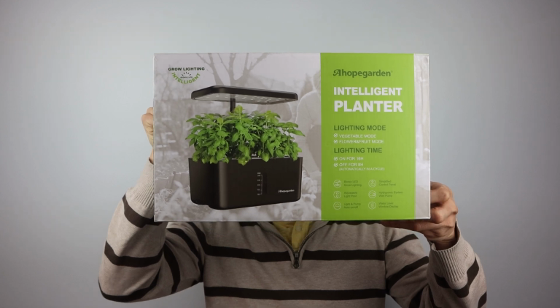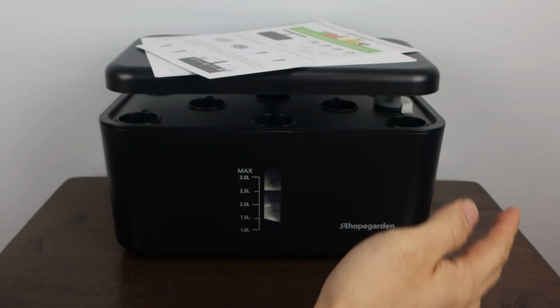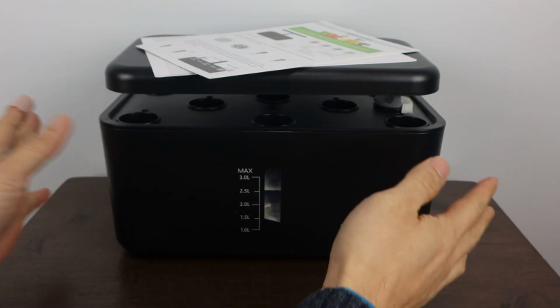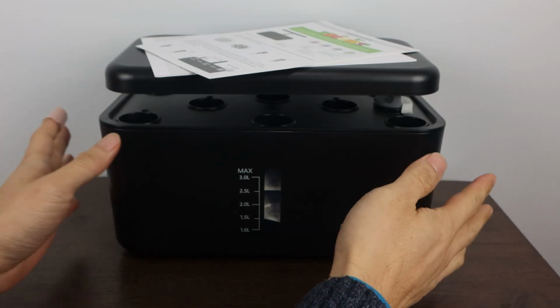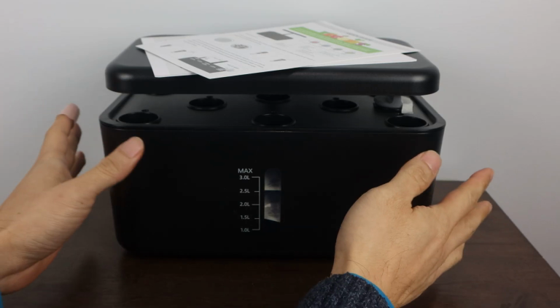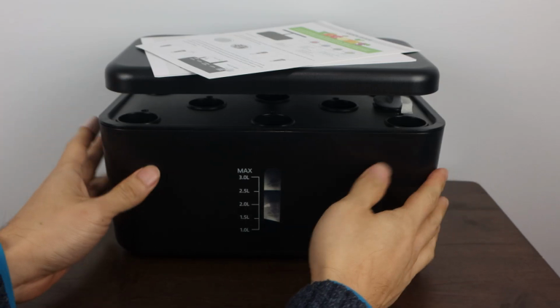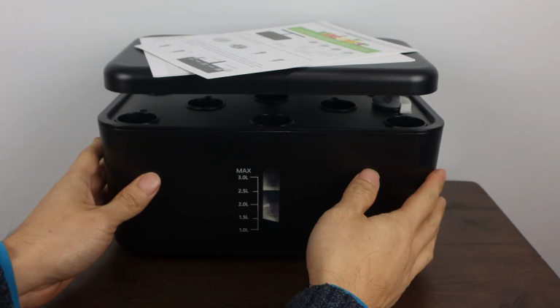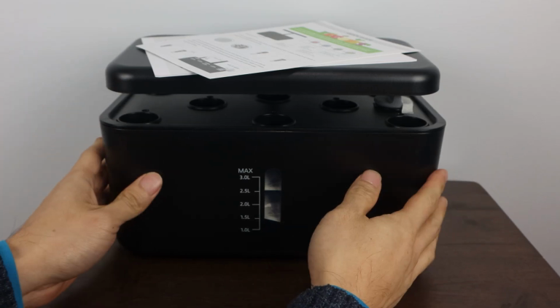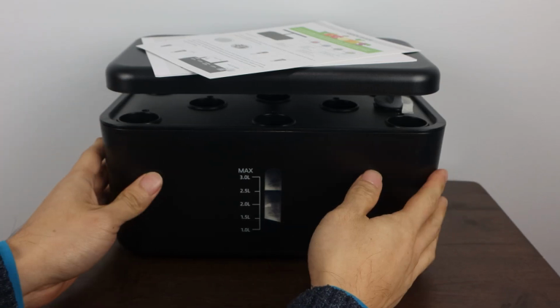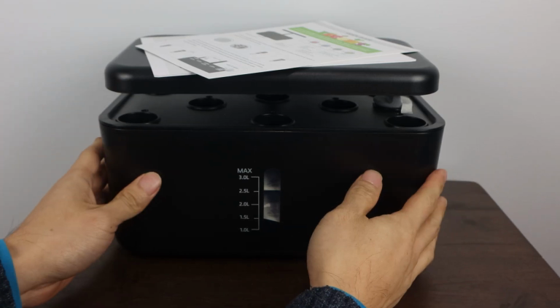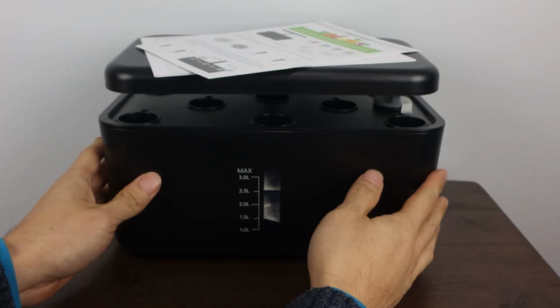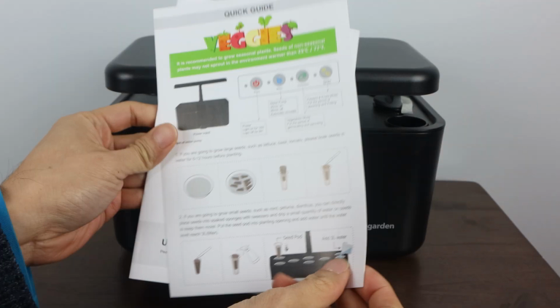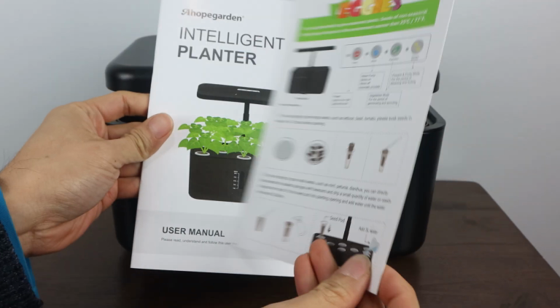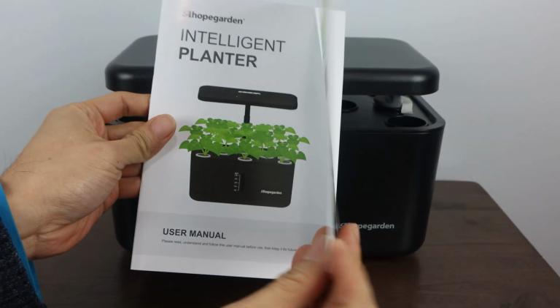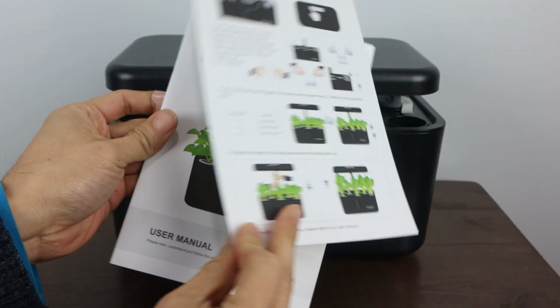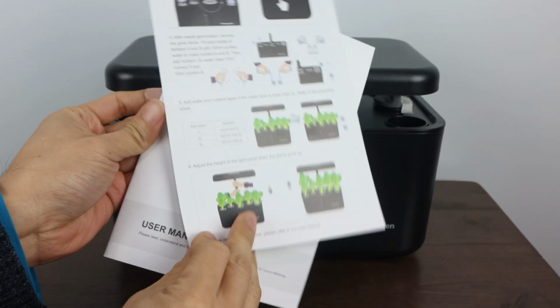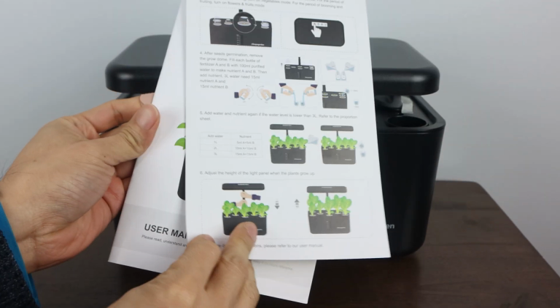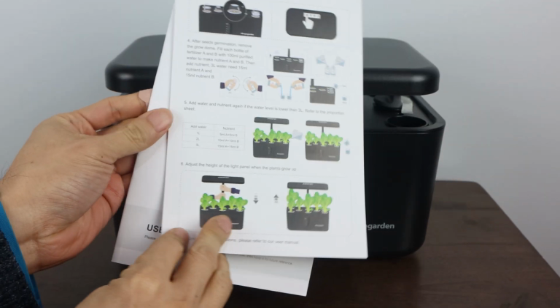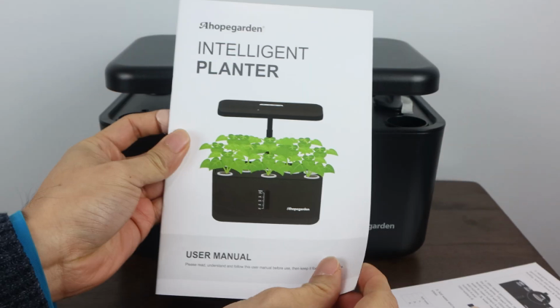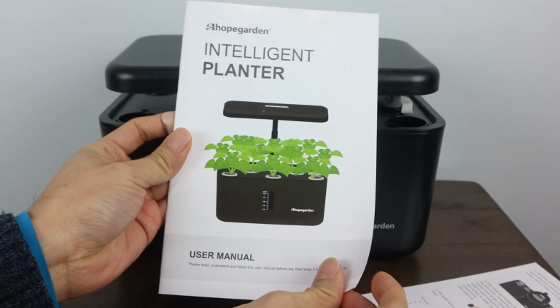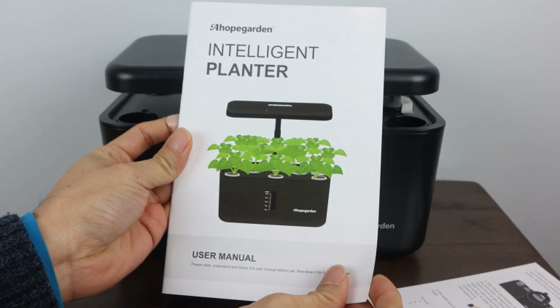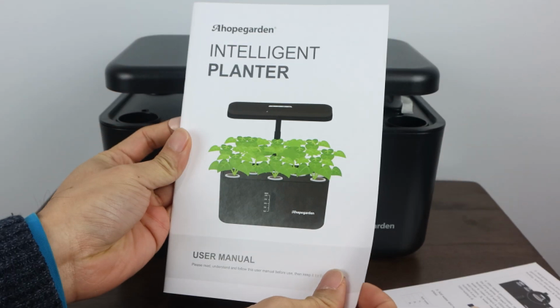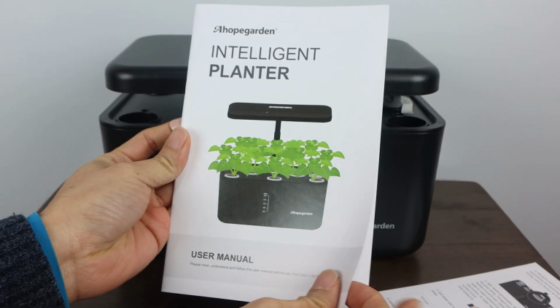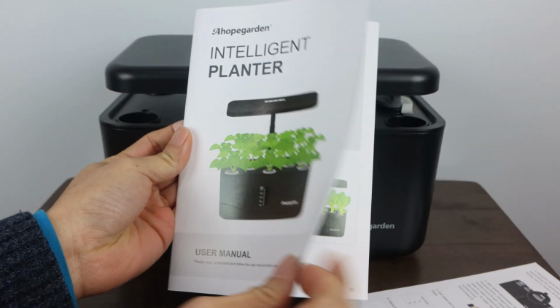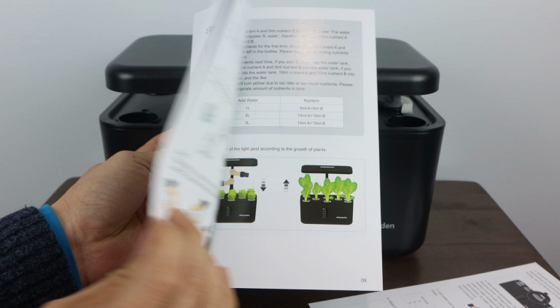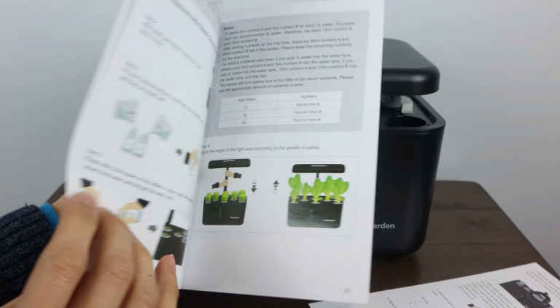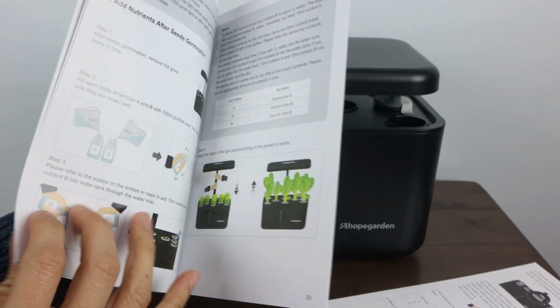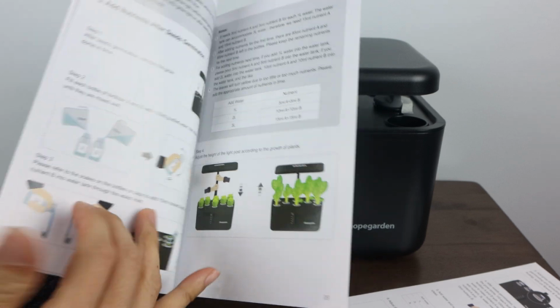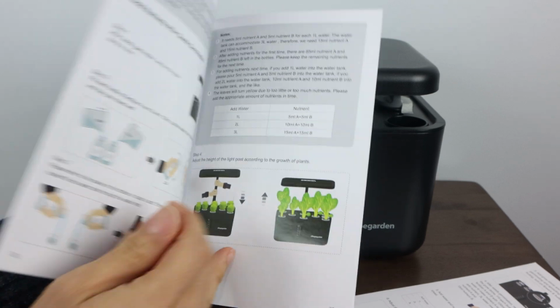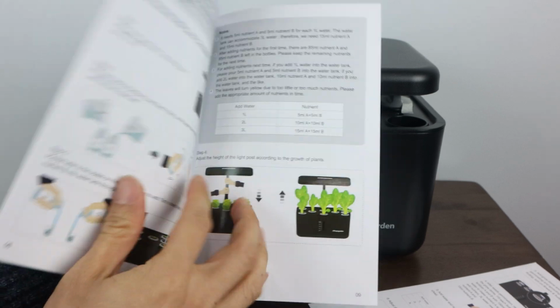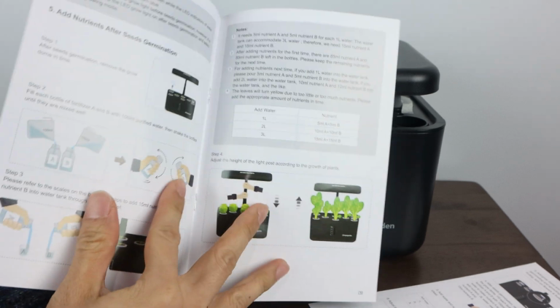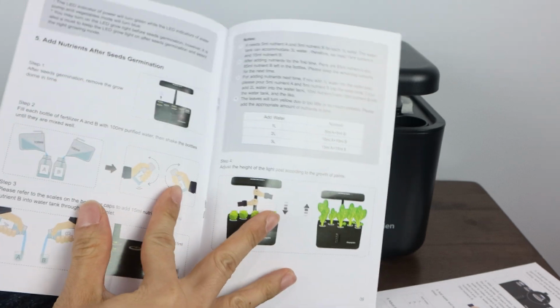You'll receive the Smart Planter, Quick Start Card, and a full illustrated instruction manual.